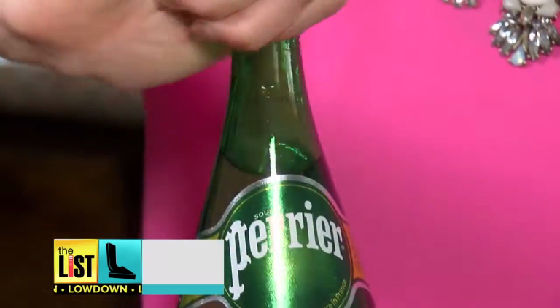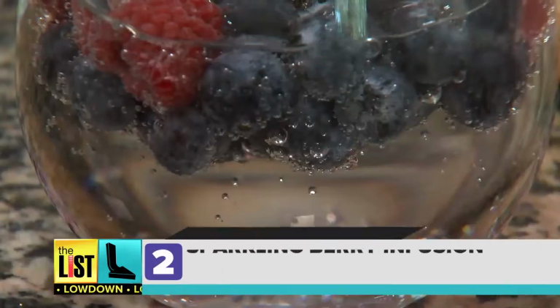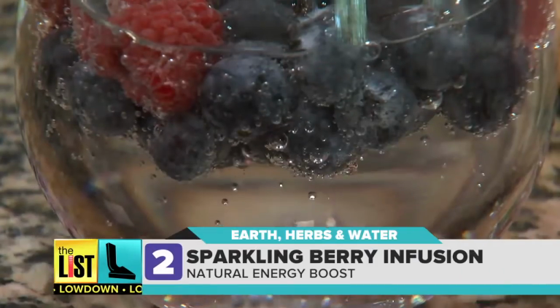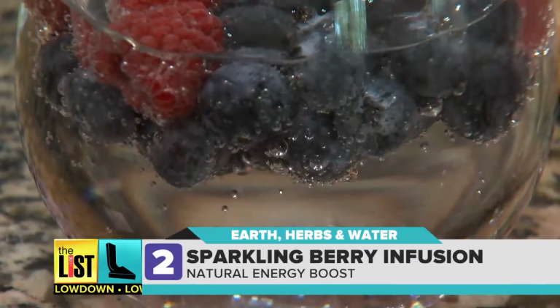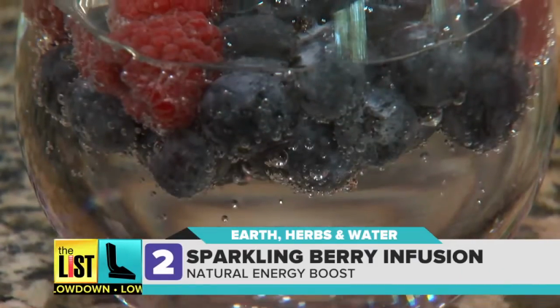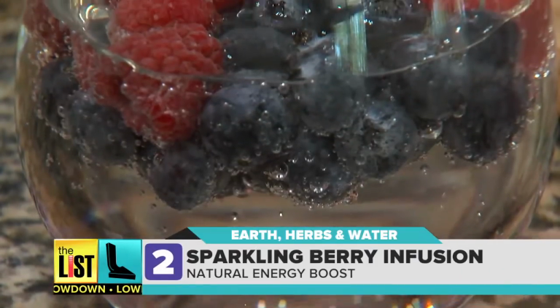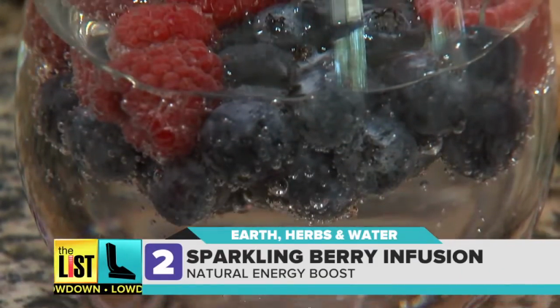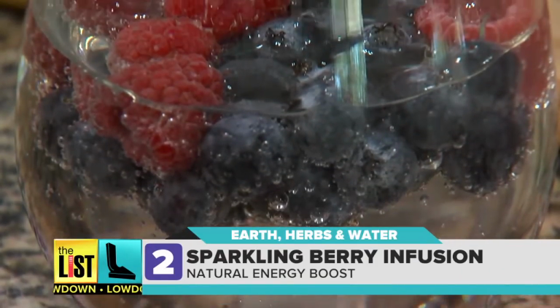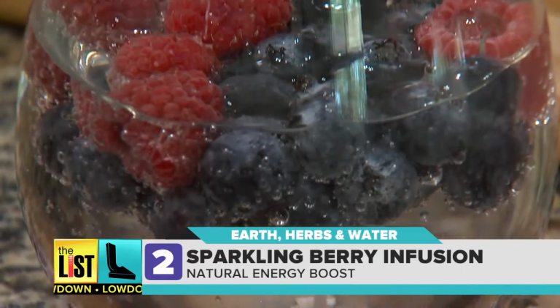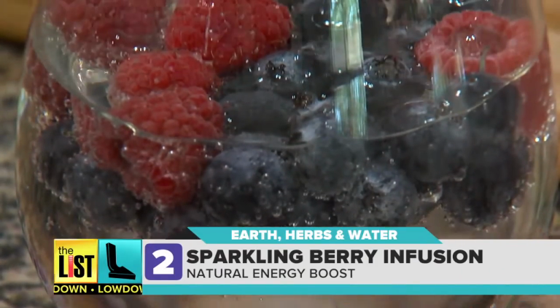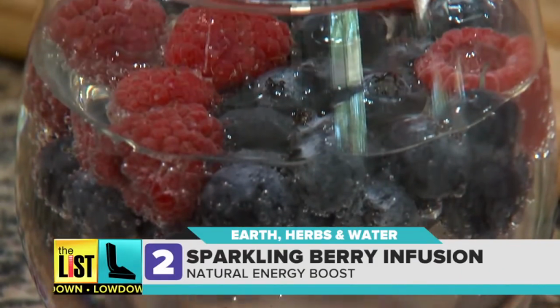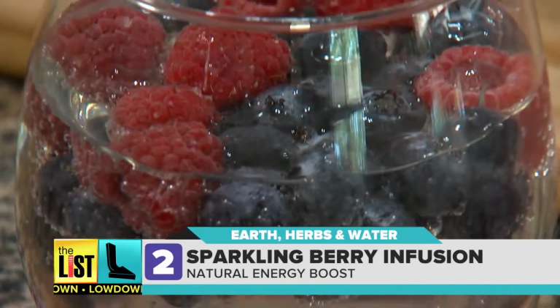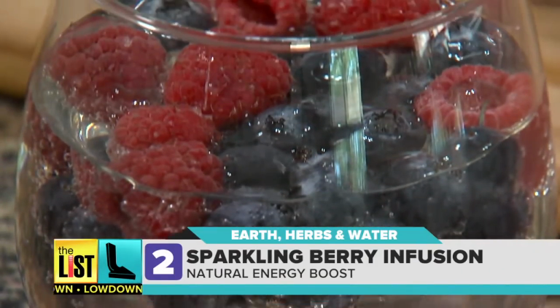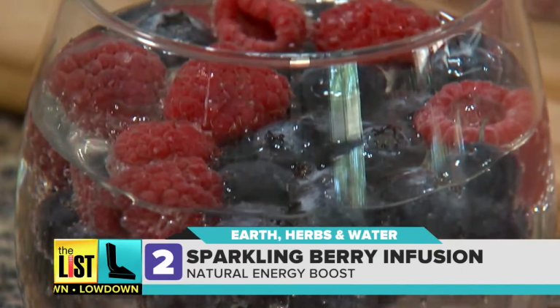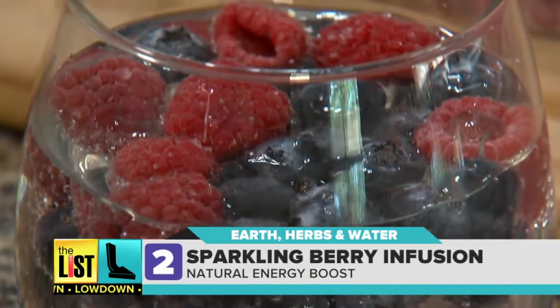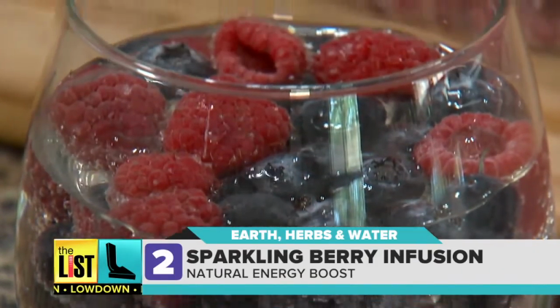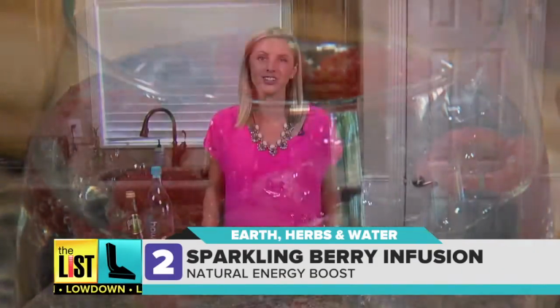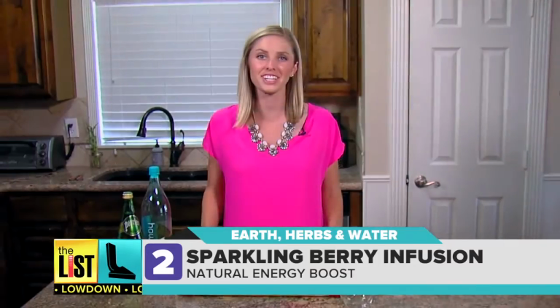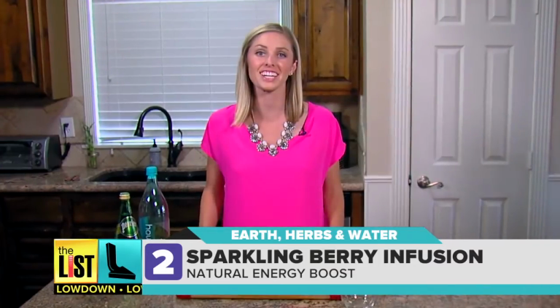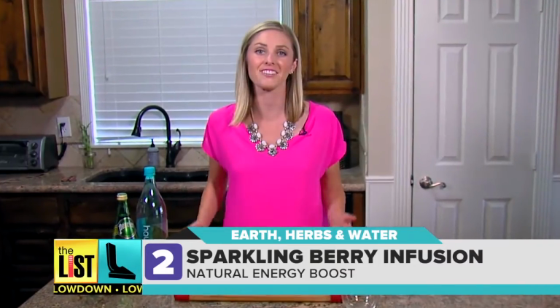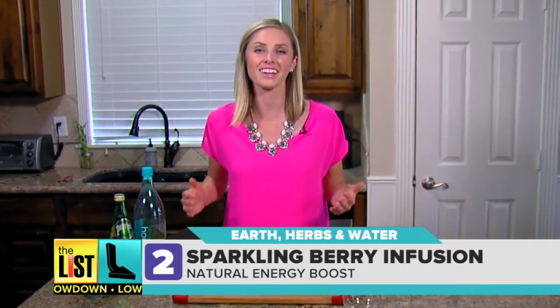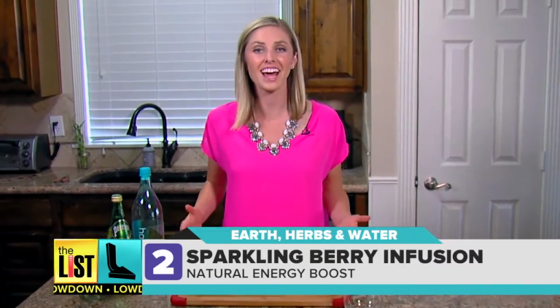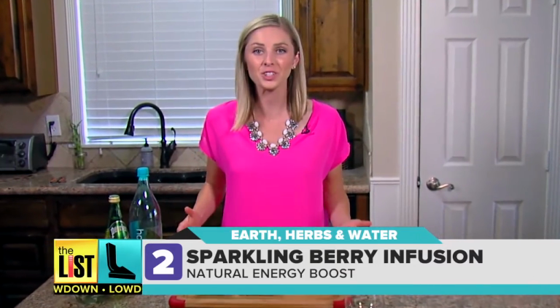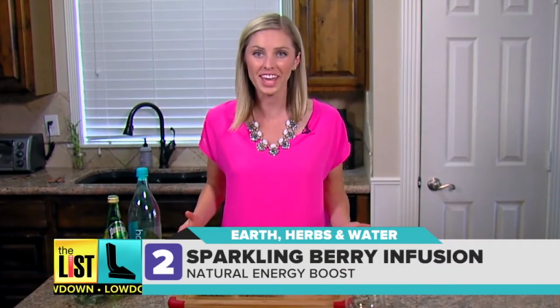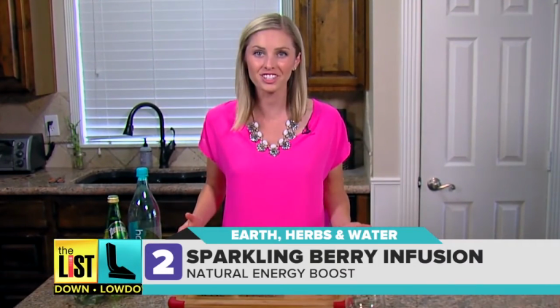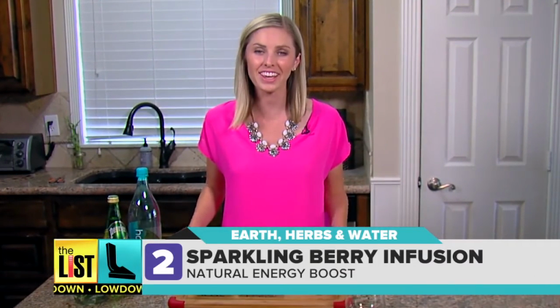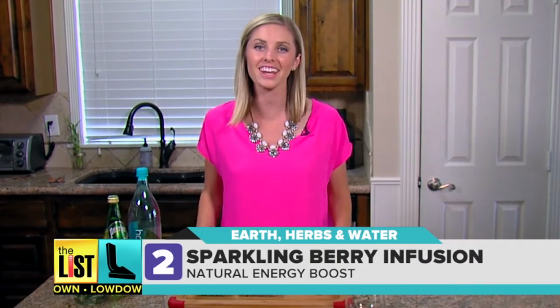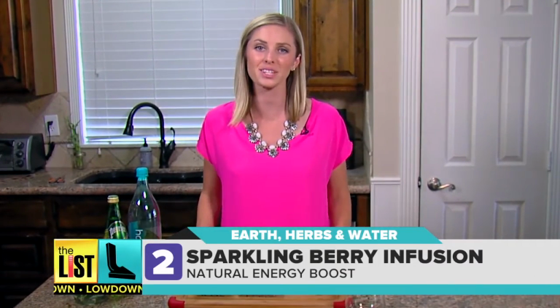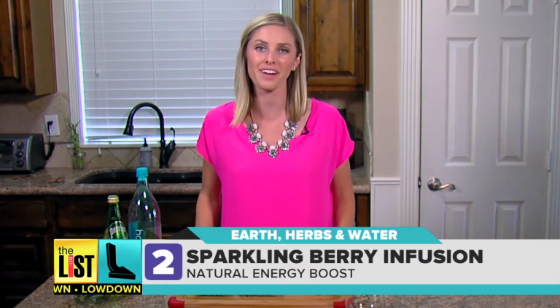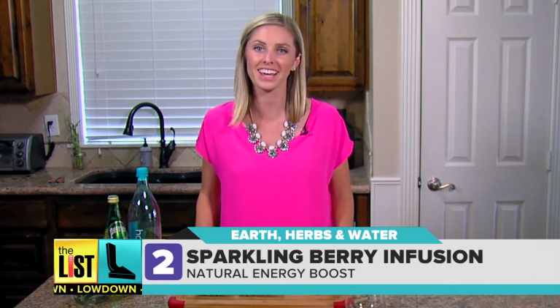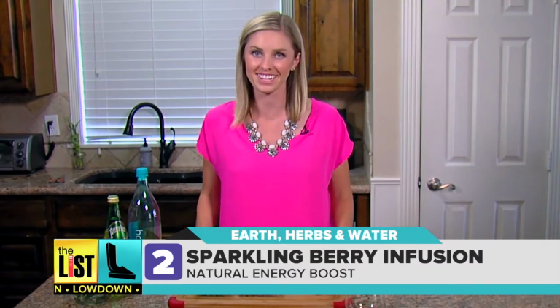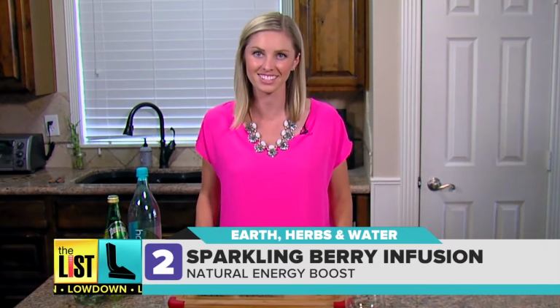Next, a sparkling boost of bubbly berries. The sparkling berry infusion is going to give you that natural energy and it's going to provide antioxidants.